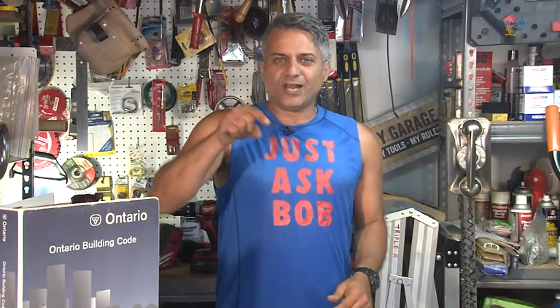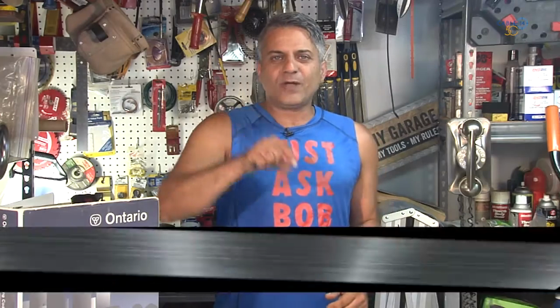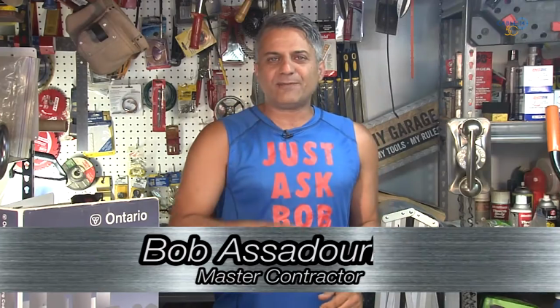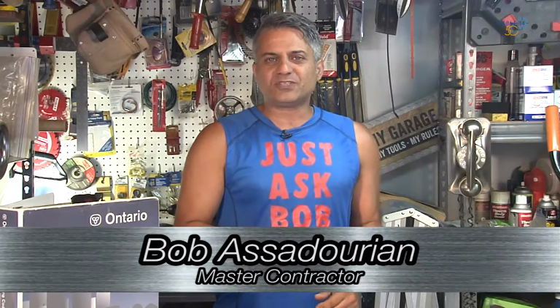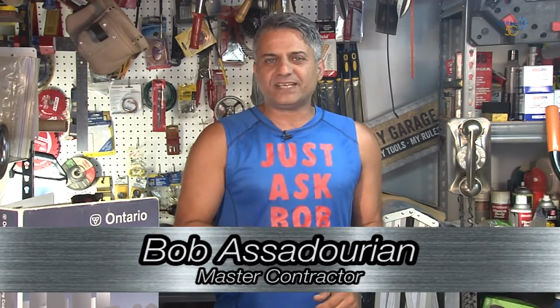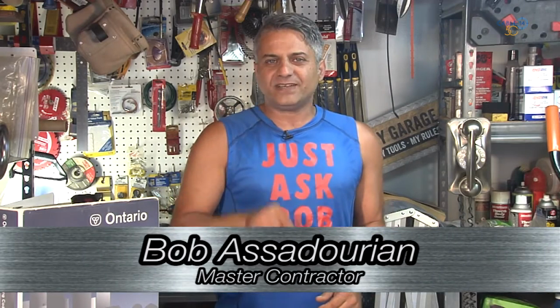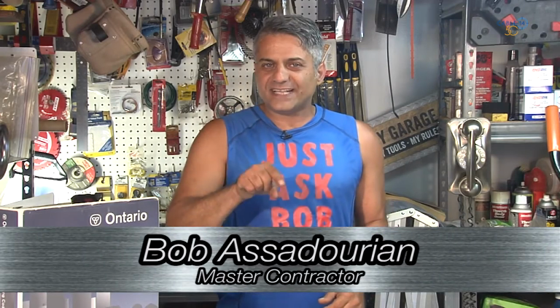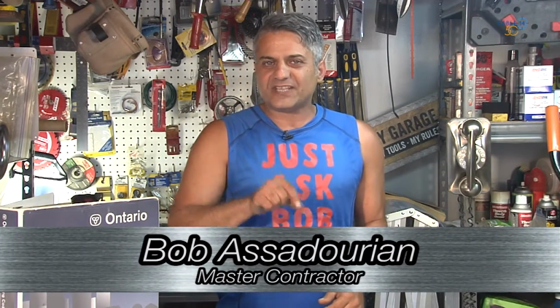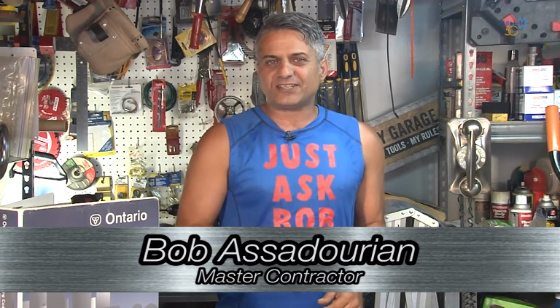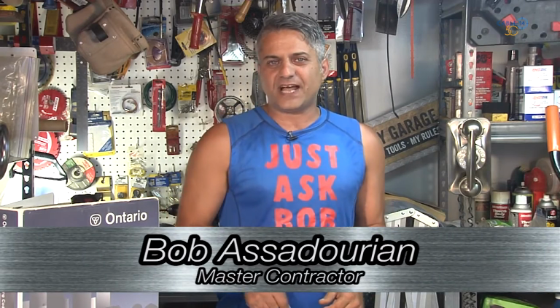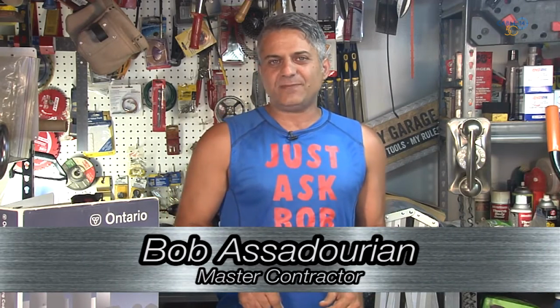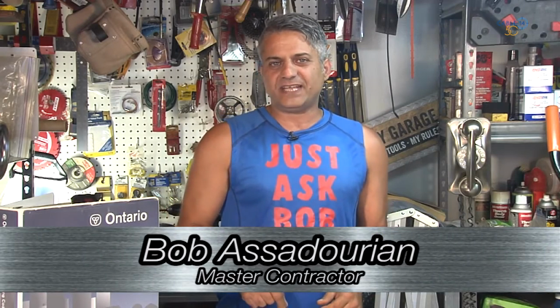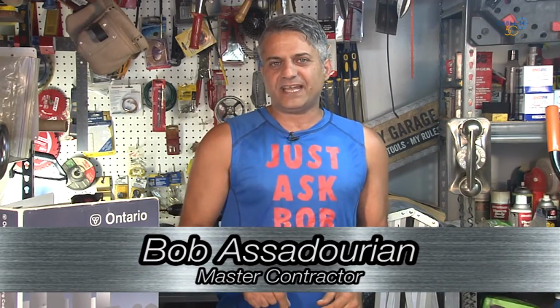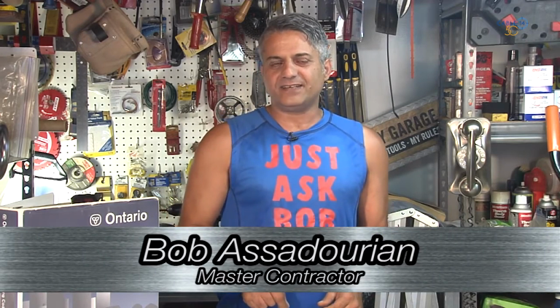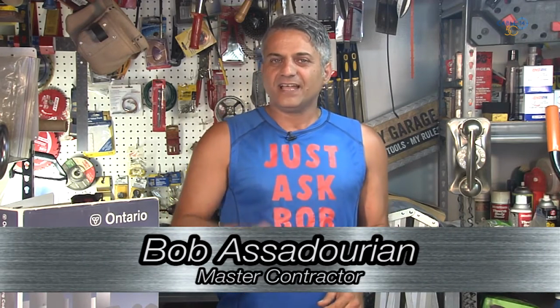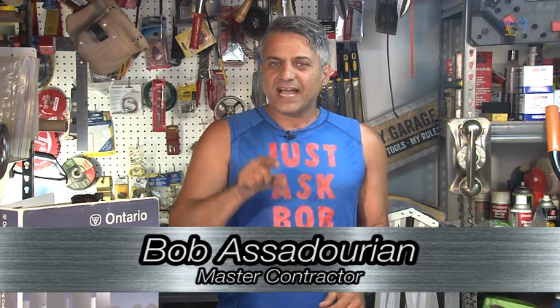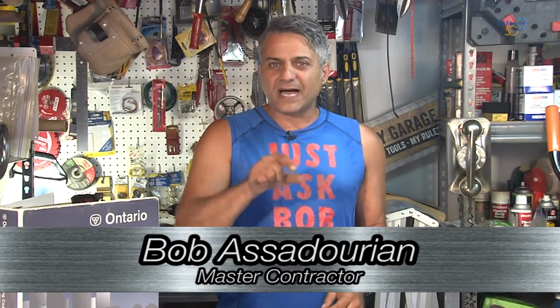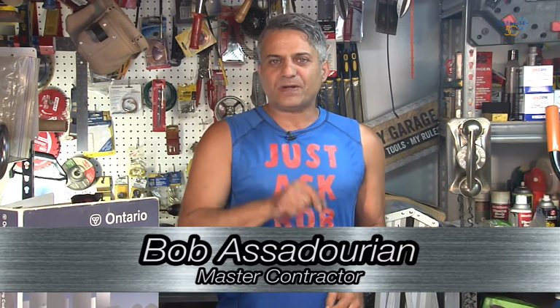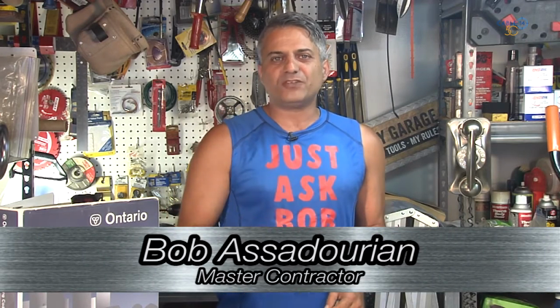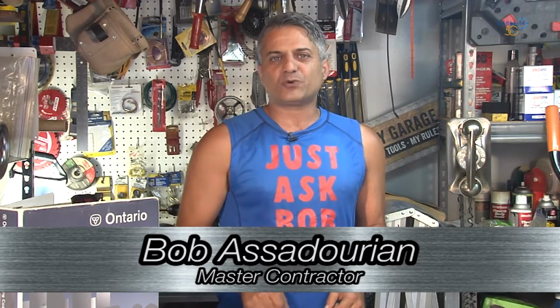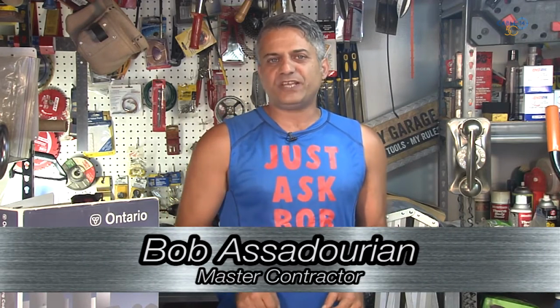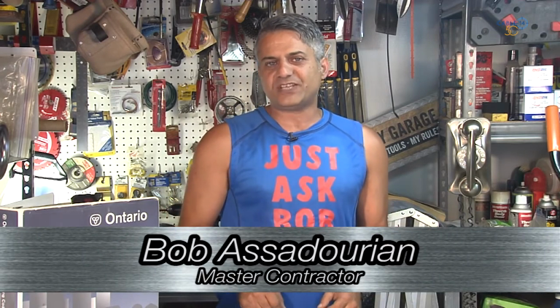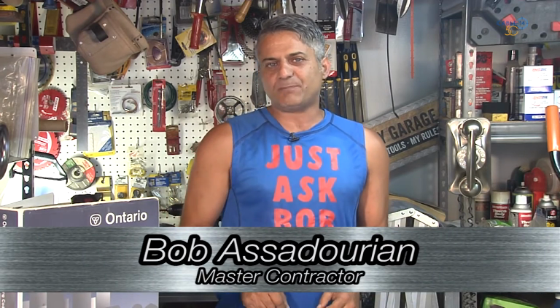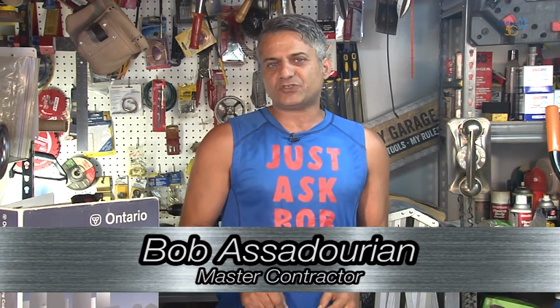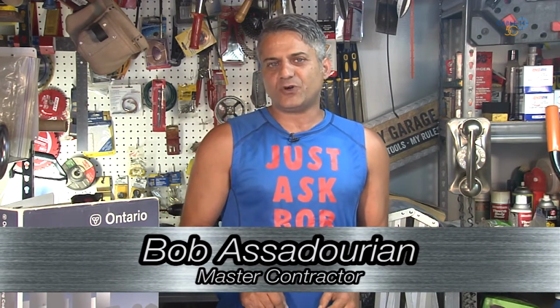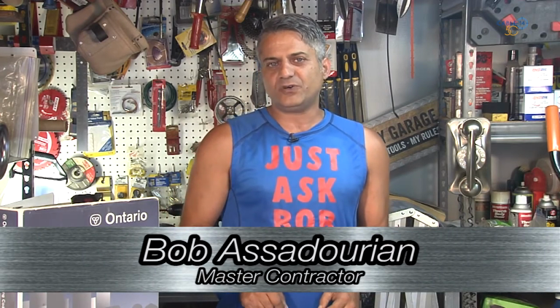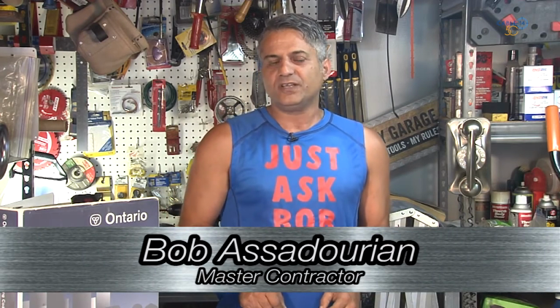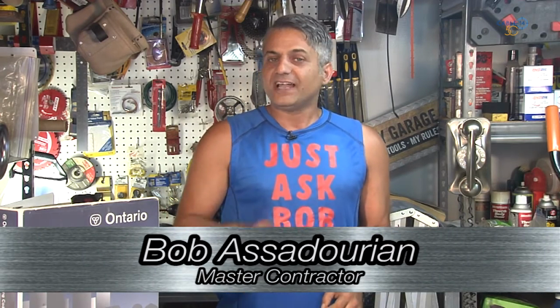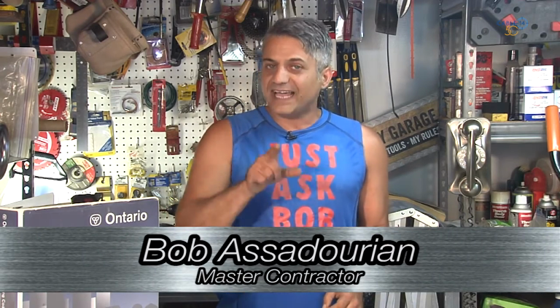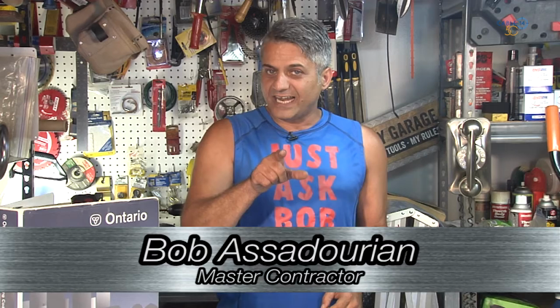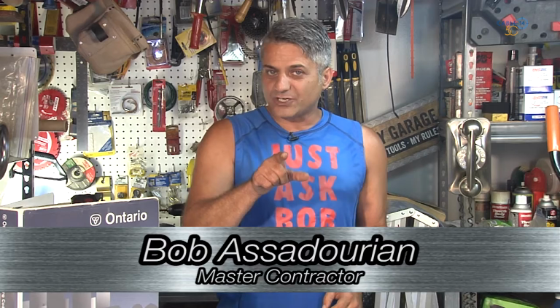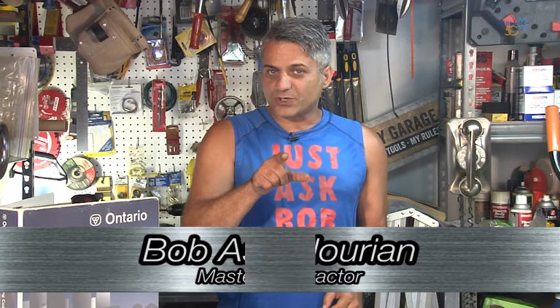Hello Hamilton, it's that time again. Up on this week's episode: electrical.